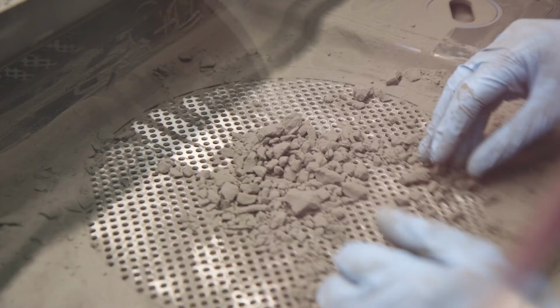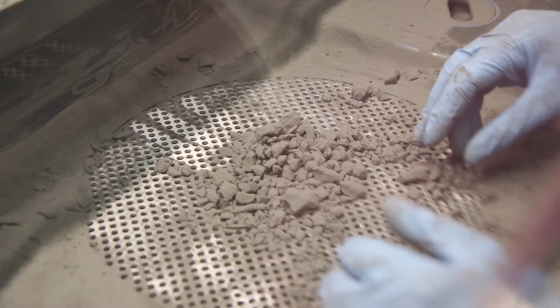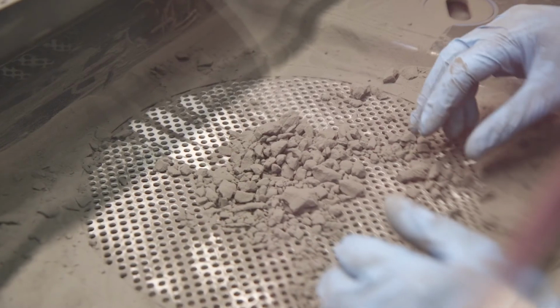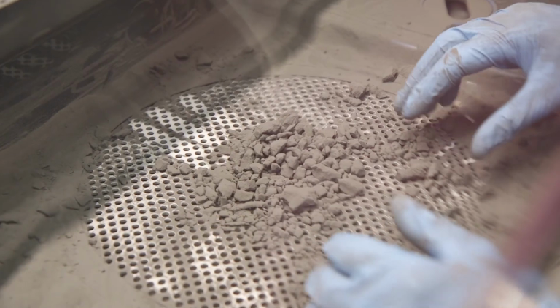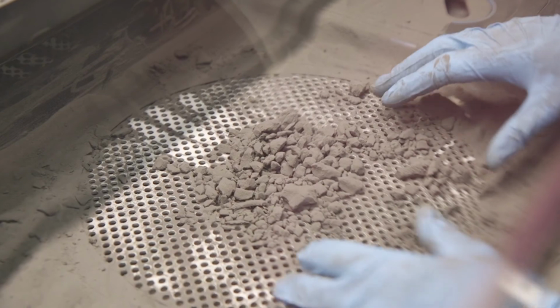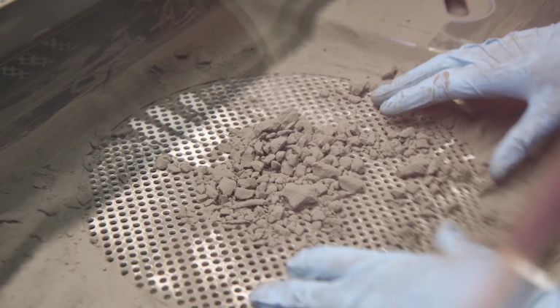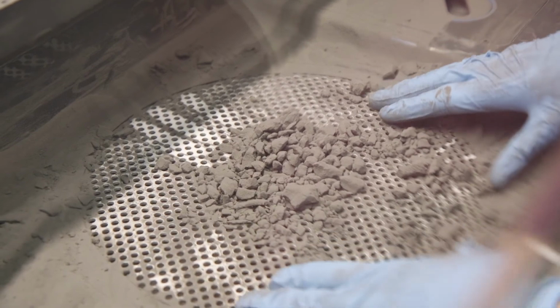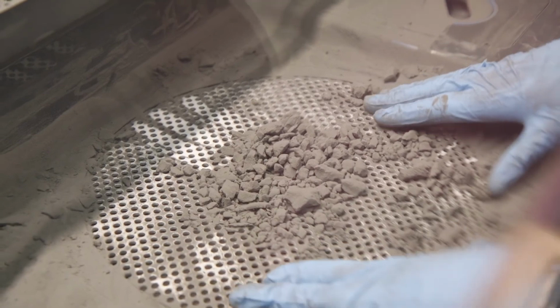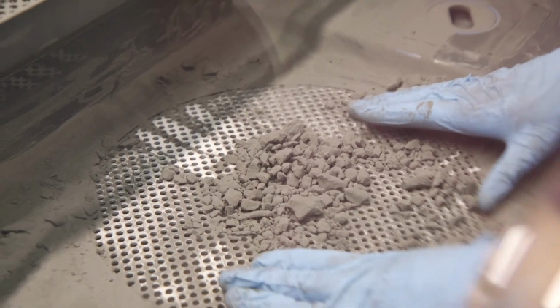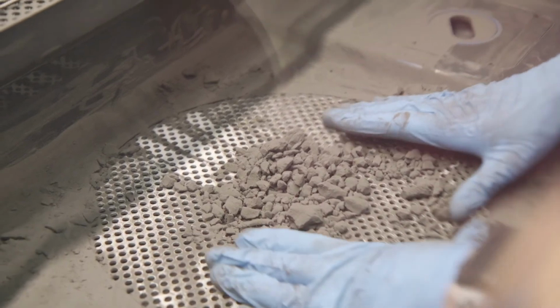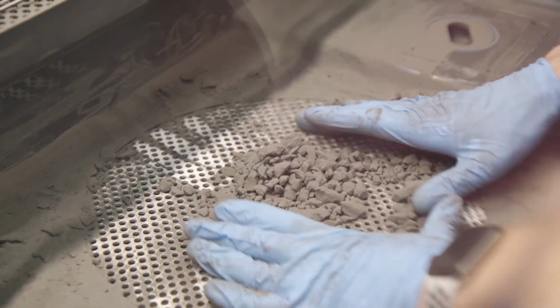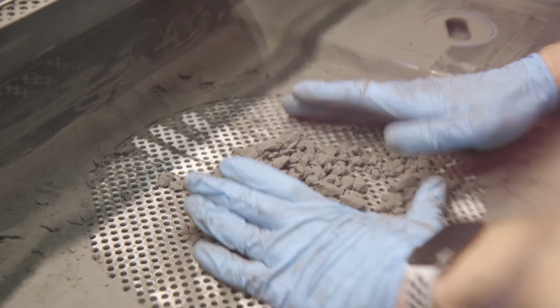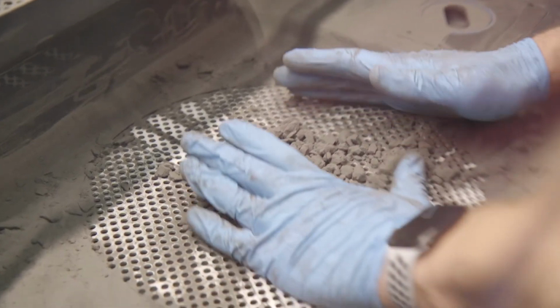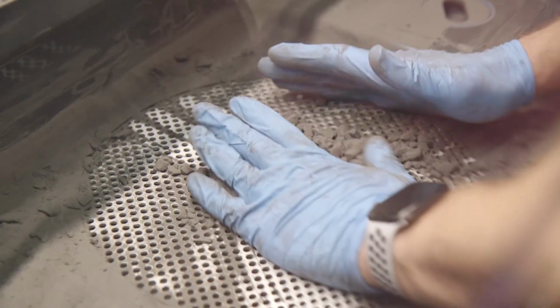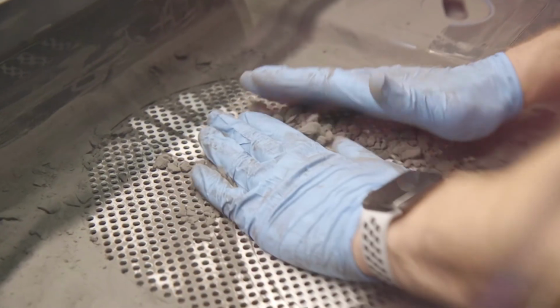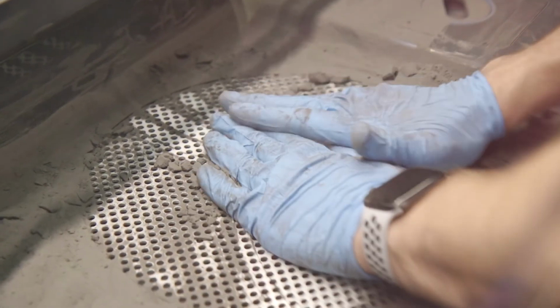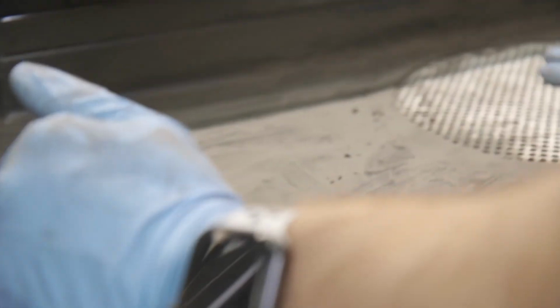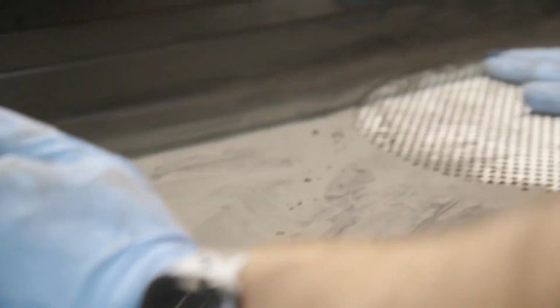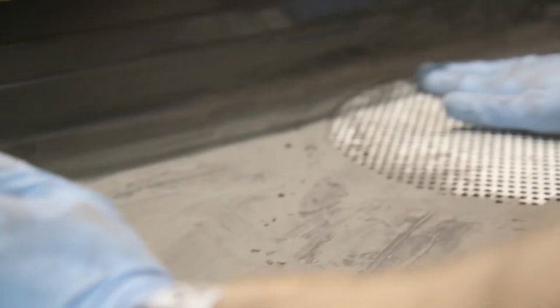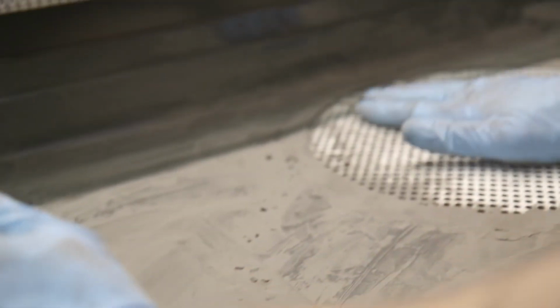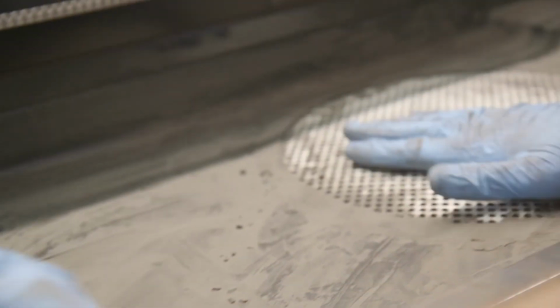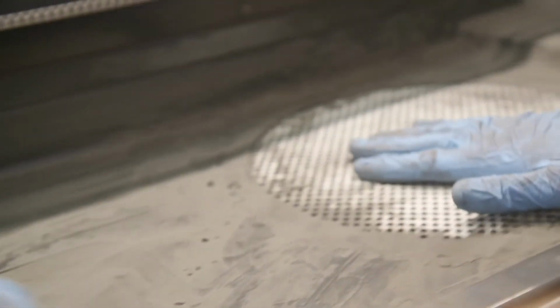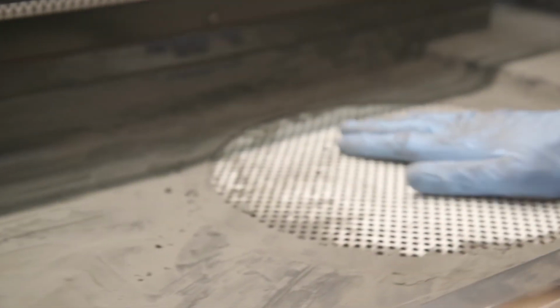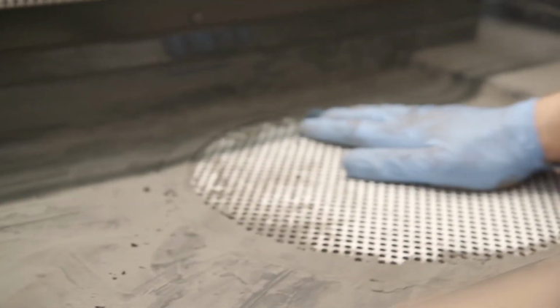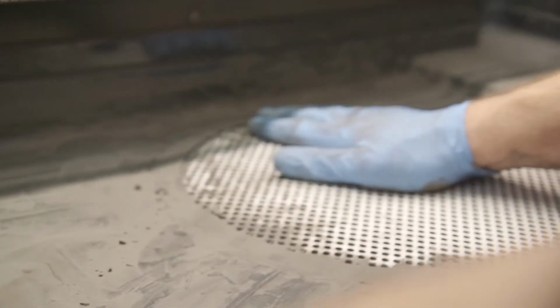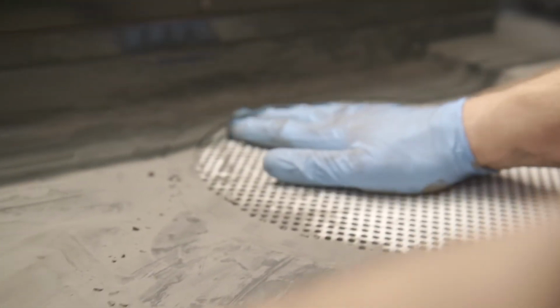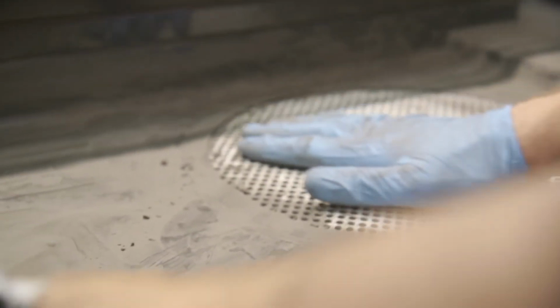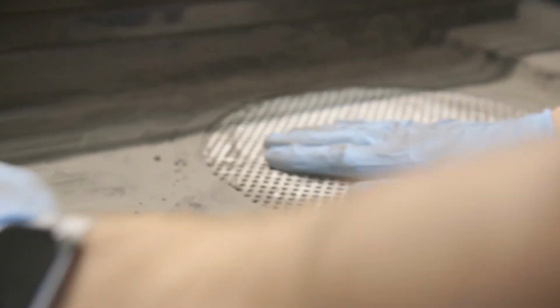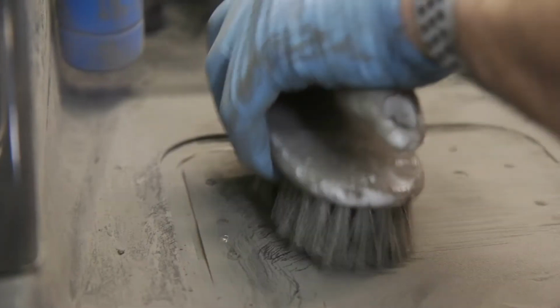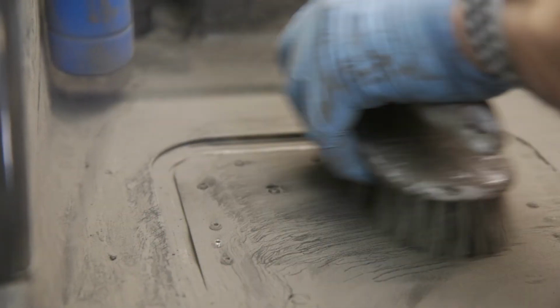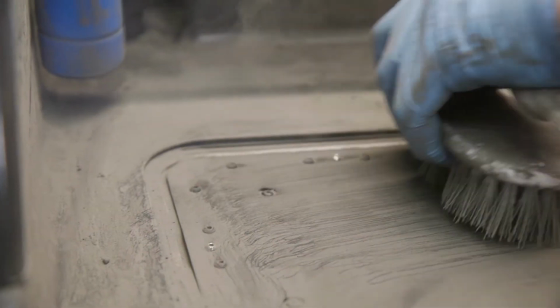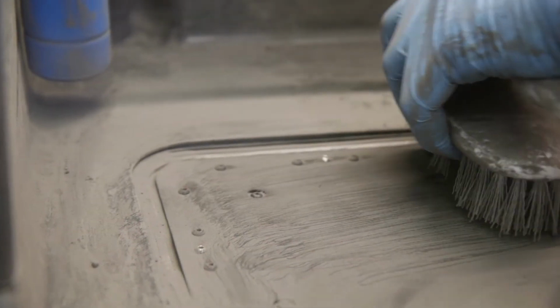Before you clean up the sift, move all of the loose powder you can into the mesh so you can maximize reclaimed powder.